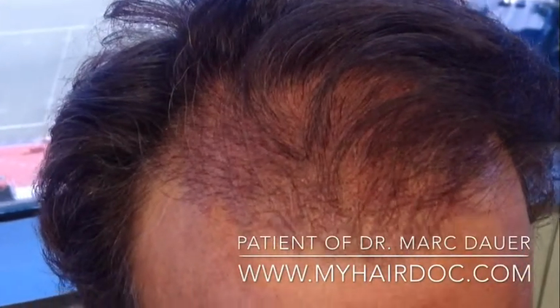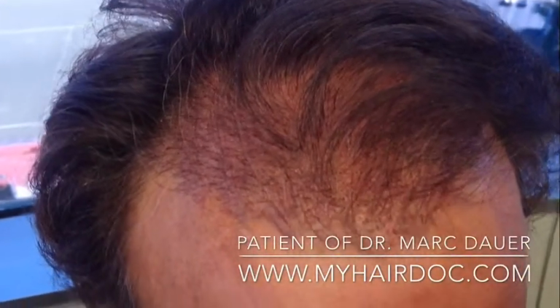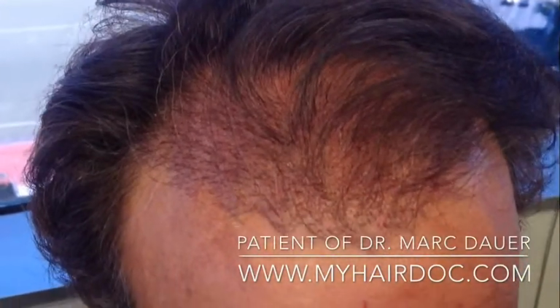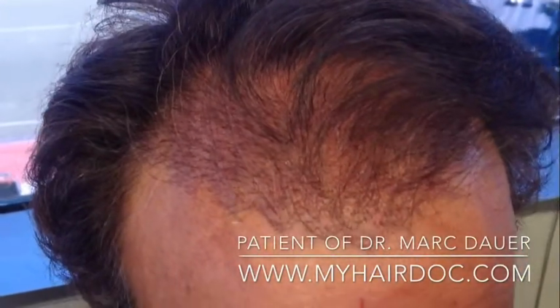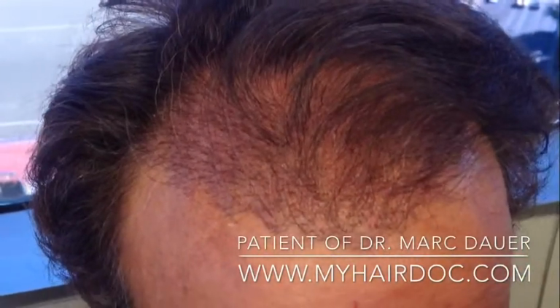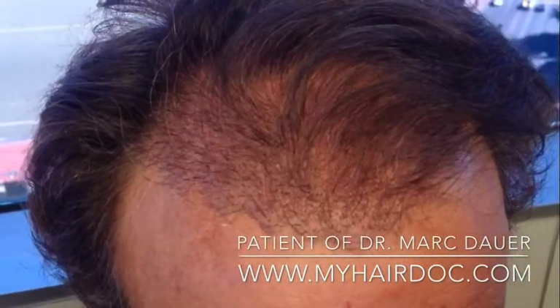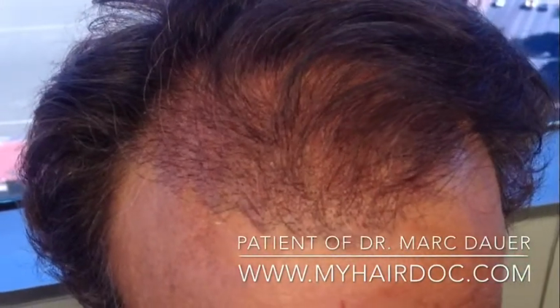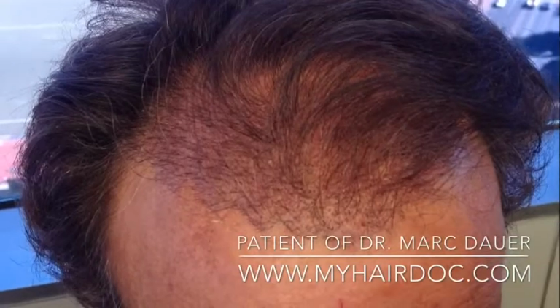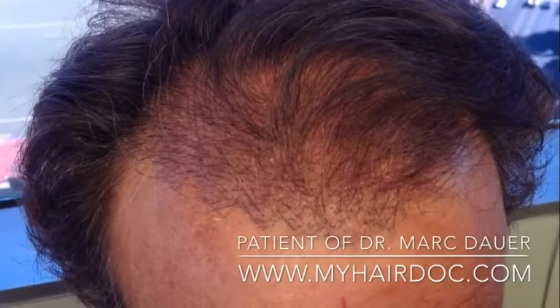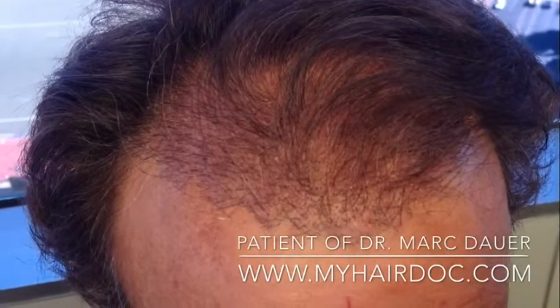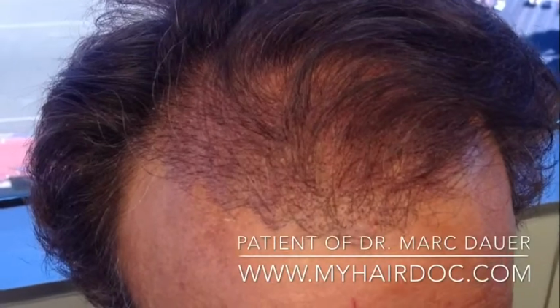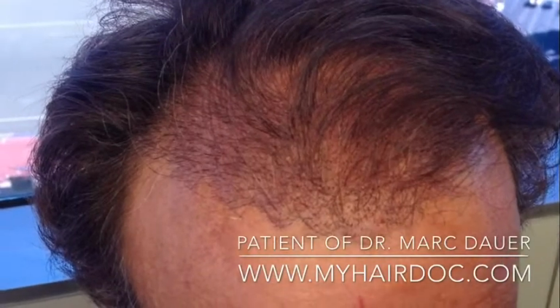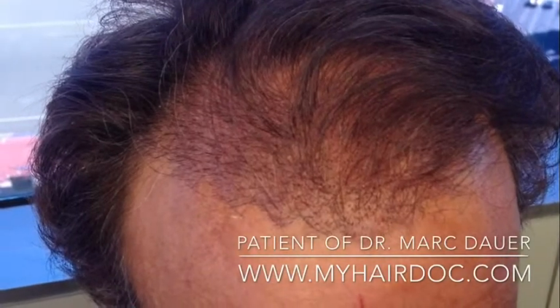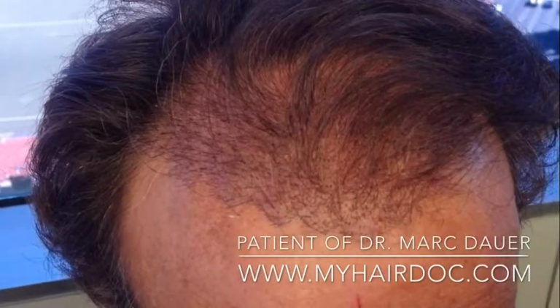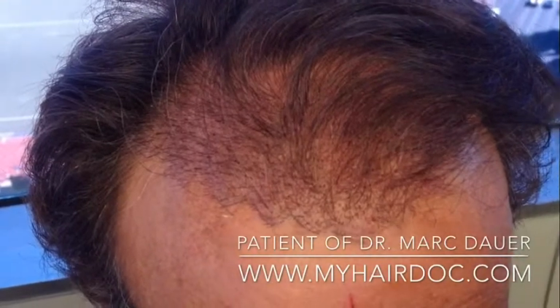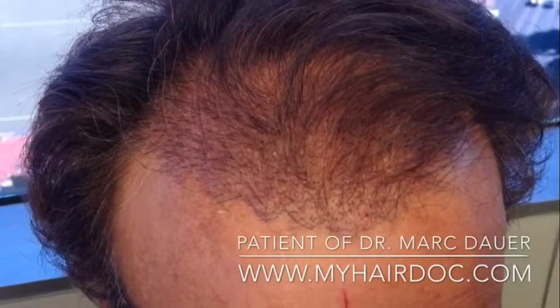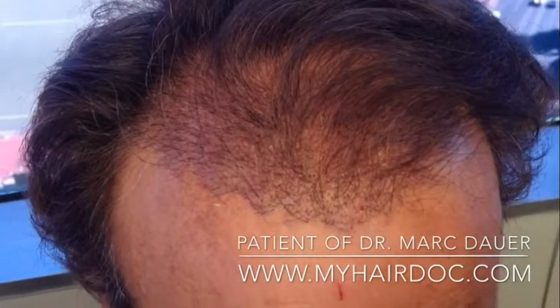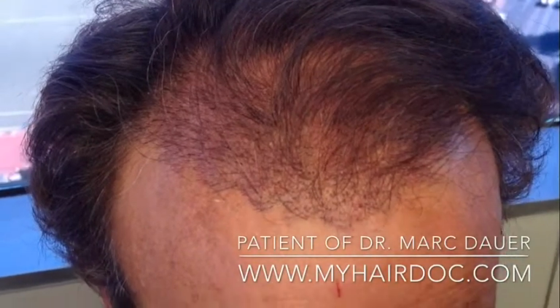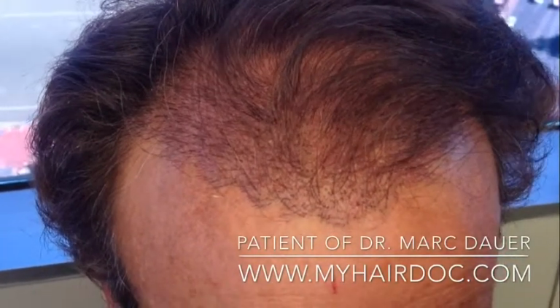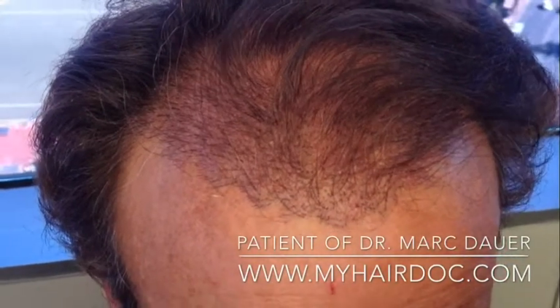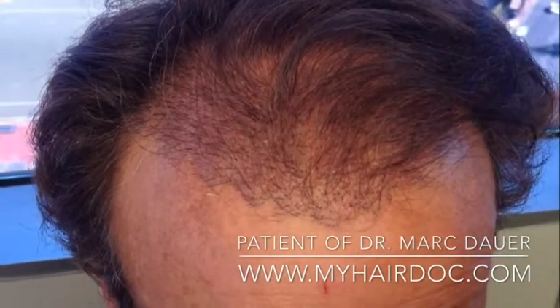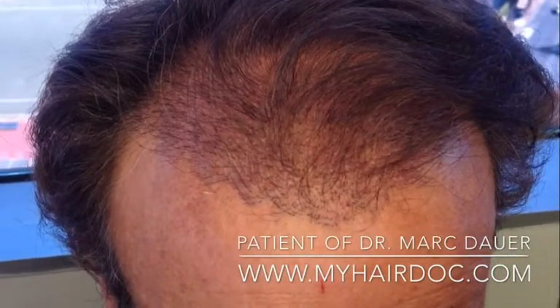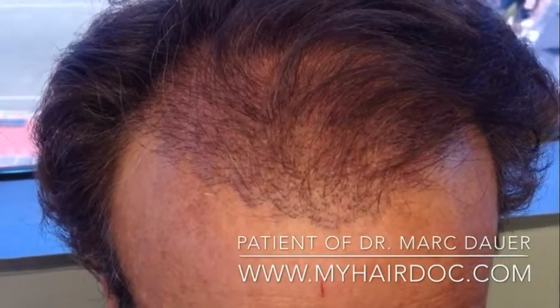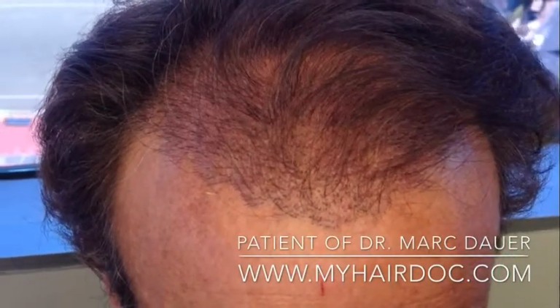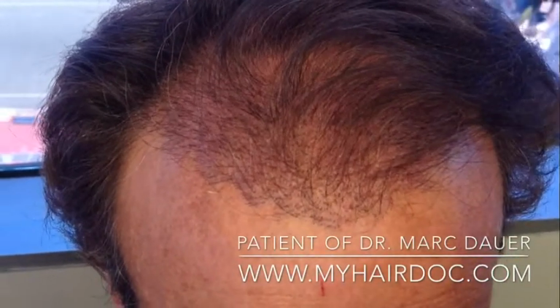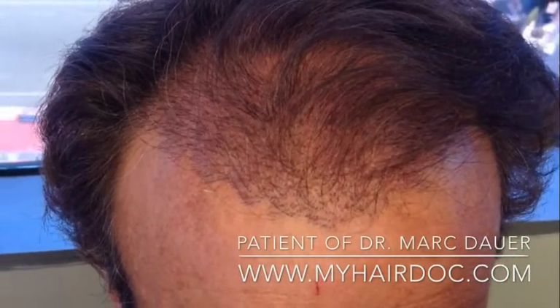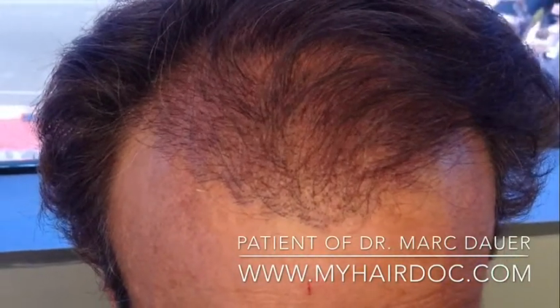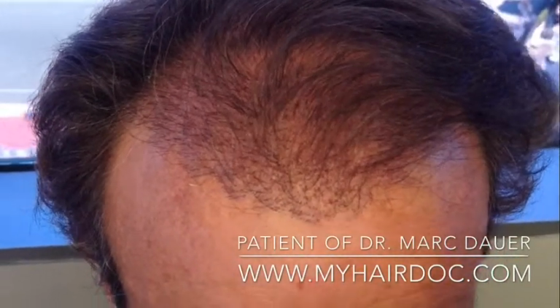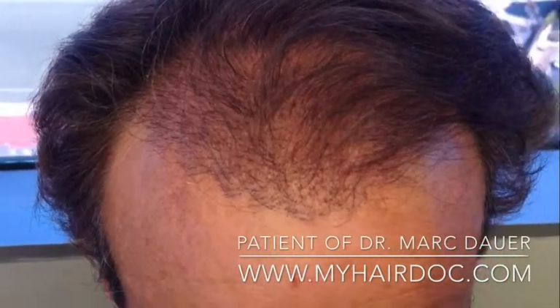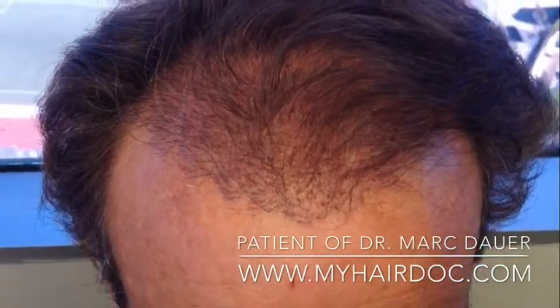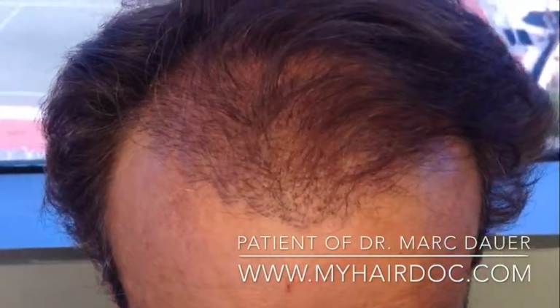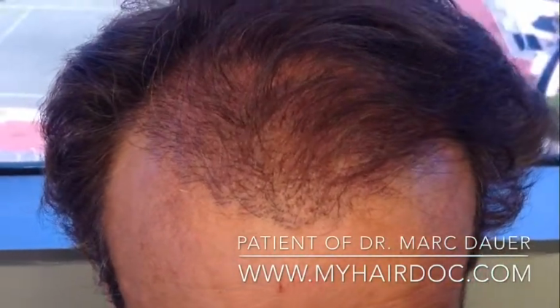We'll see about 50% of the grafts growing in about six months, and we should see full growth in about 9 to 12 months.